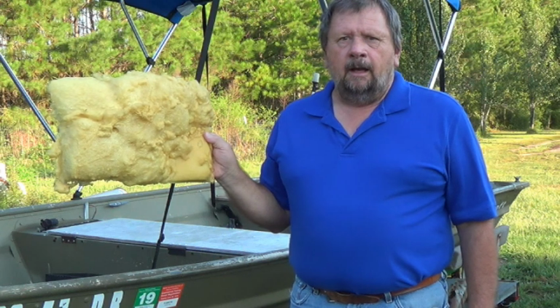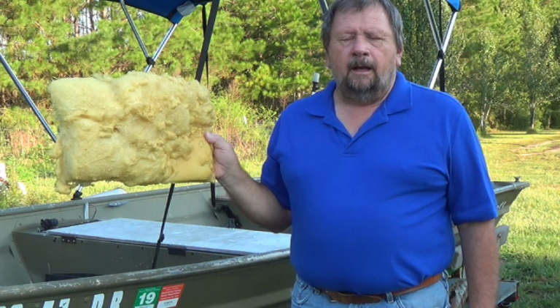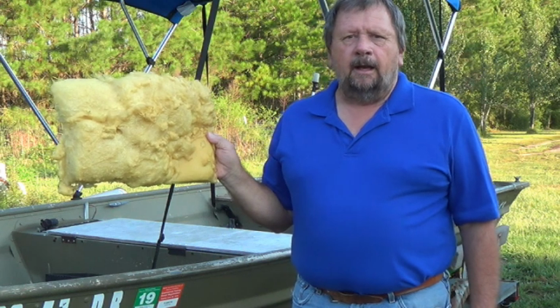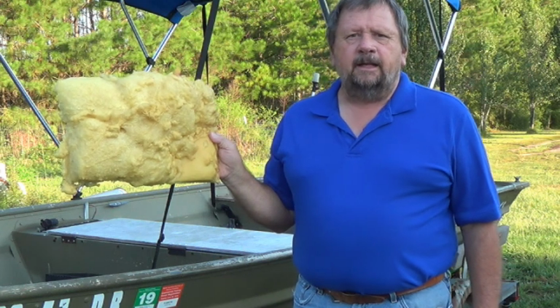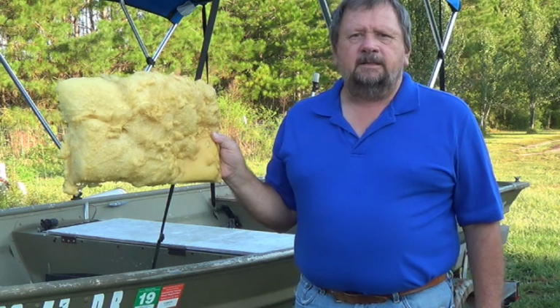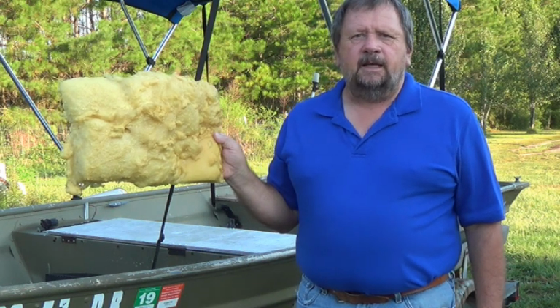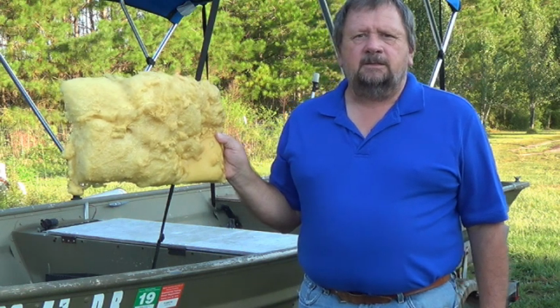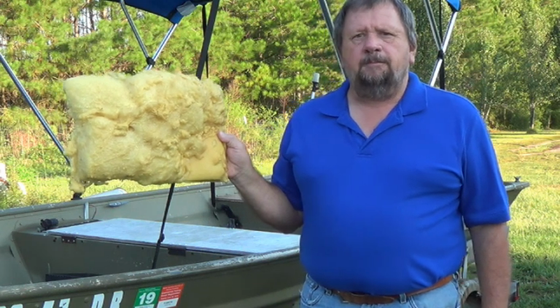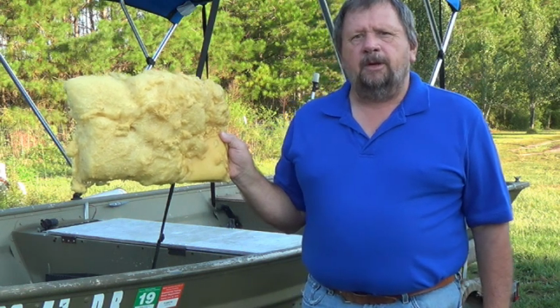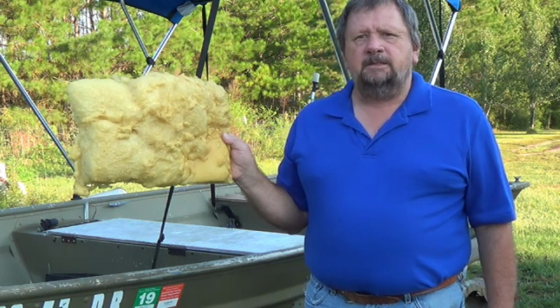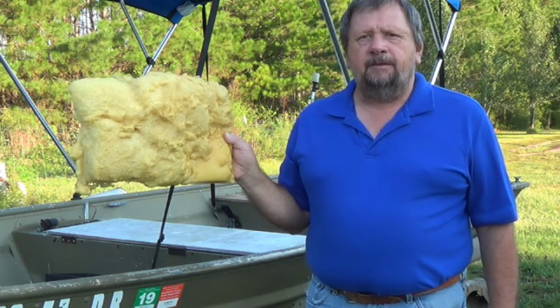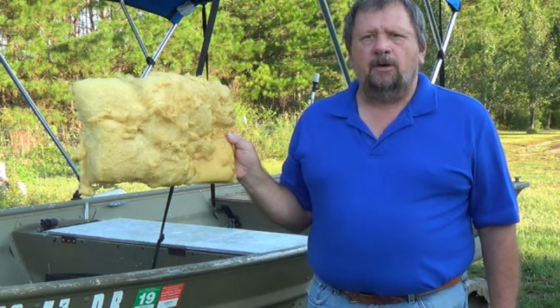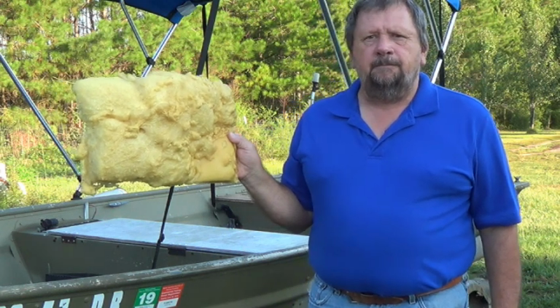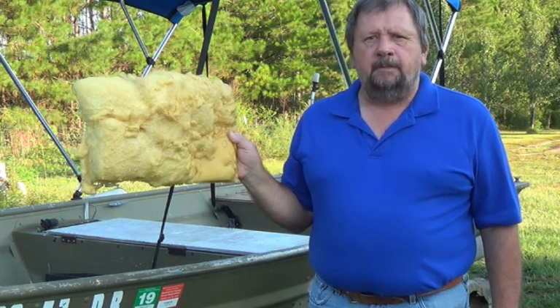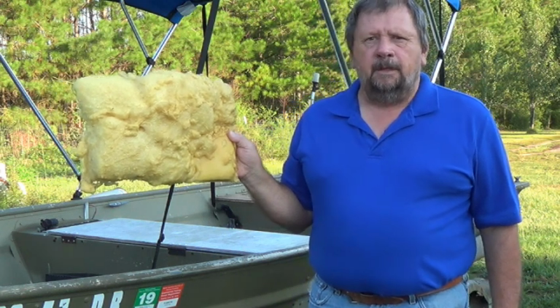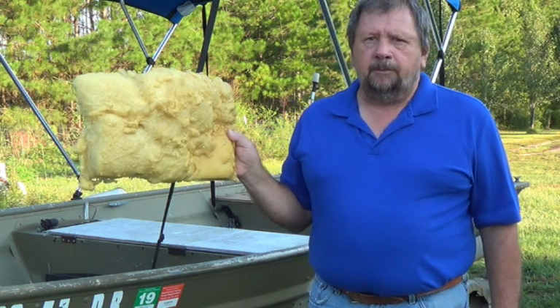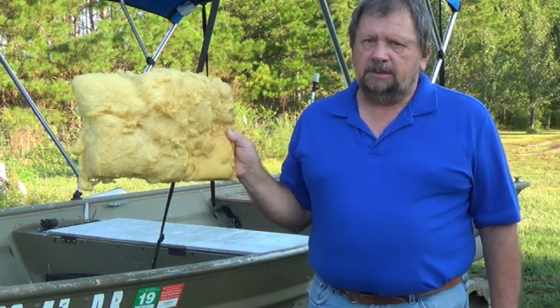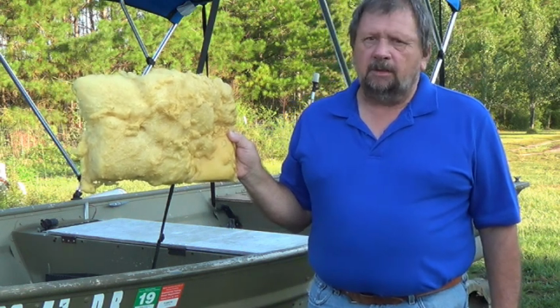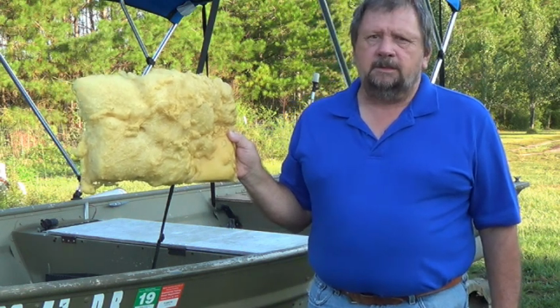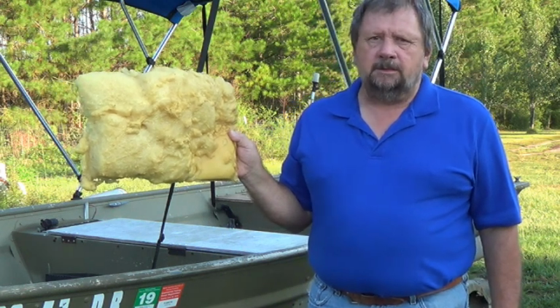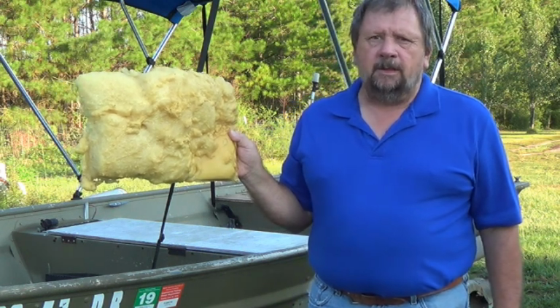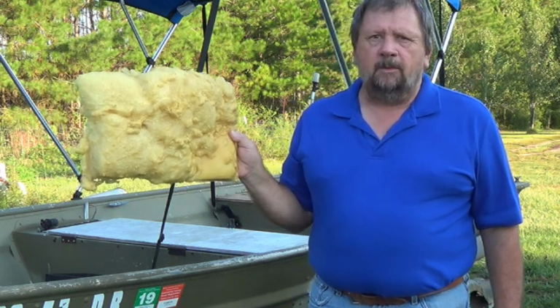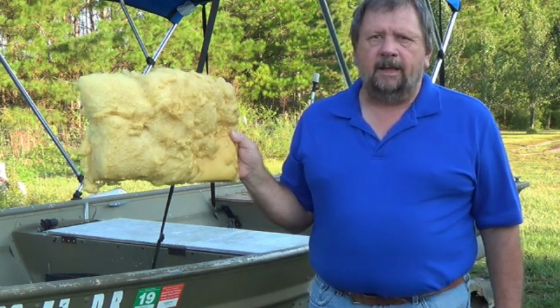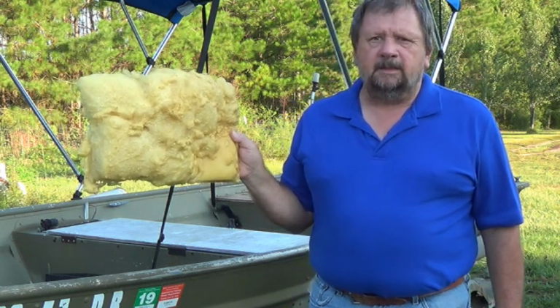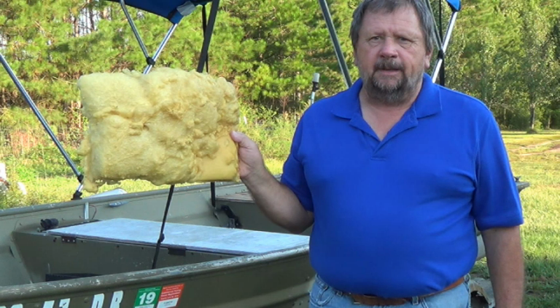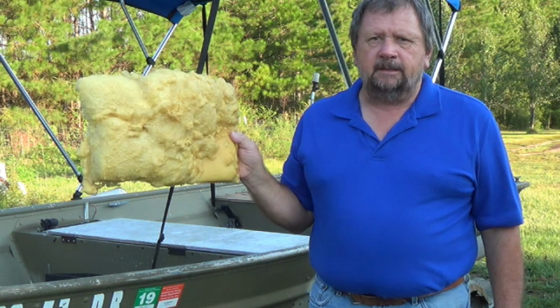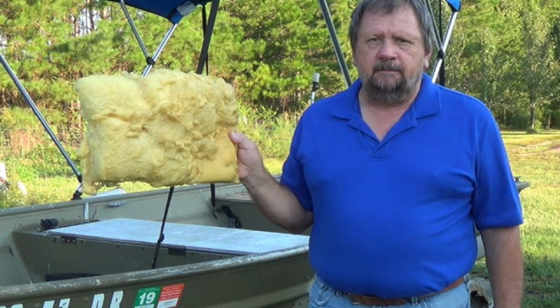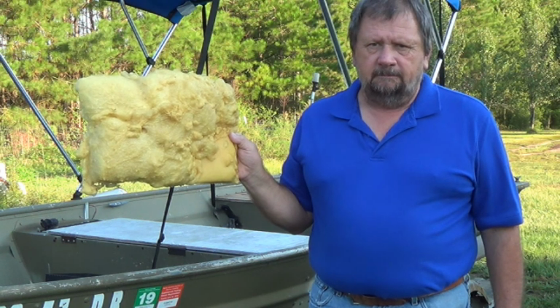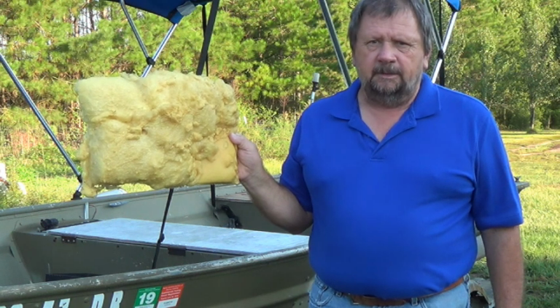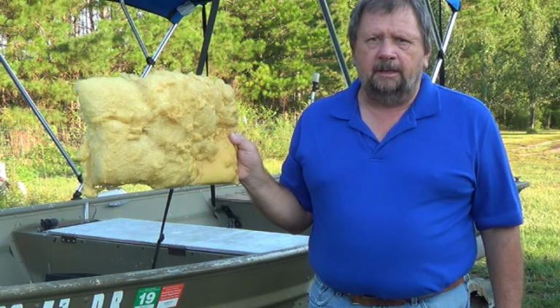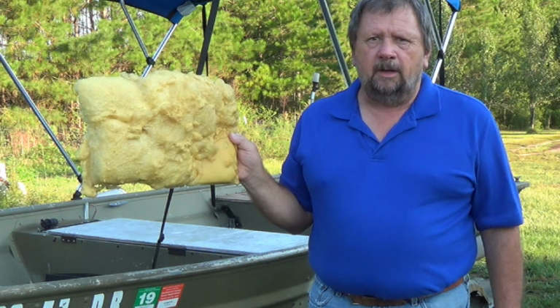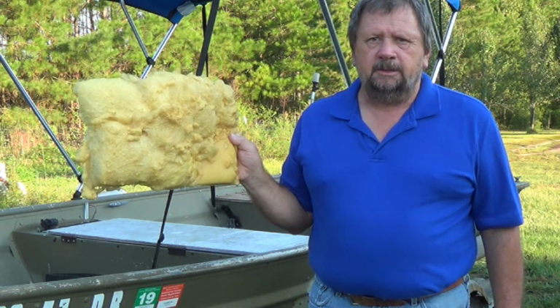I did a test on buoyancy foam. The results are sure not what I expected. Keep watching.